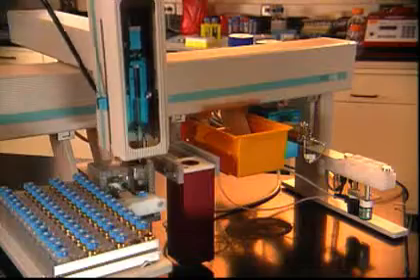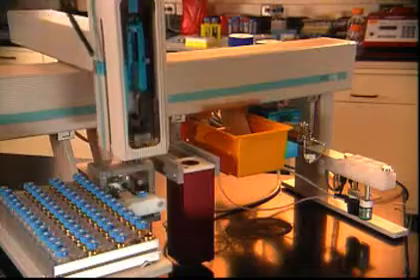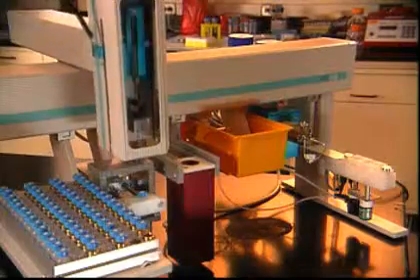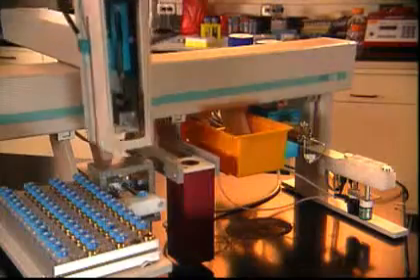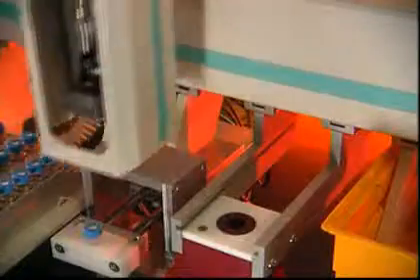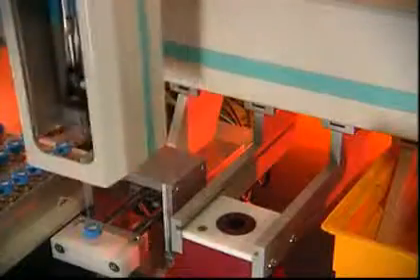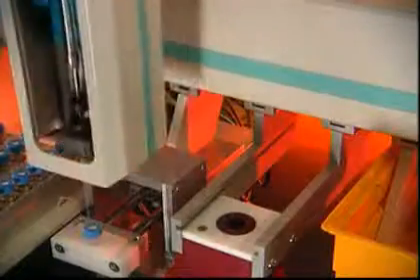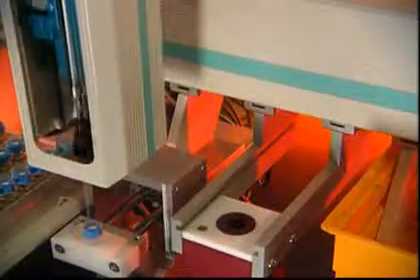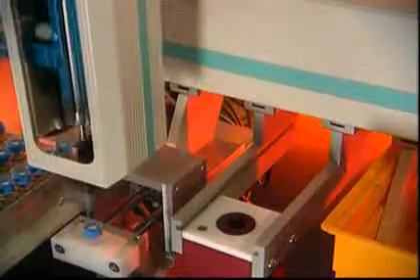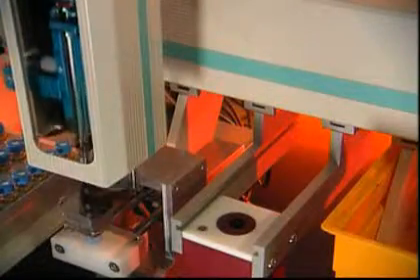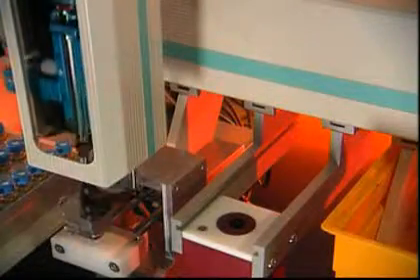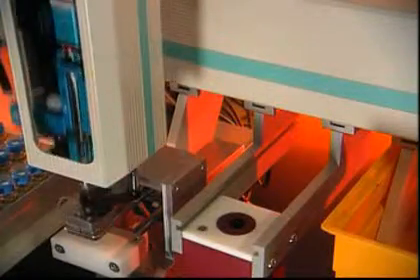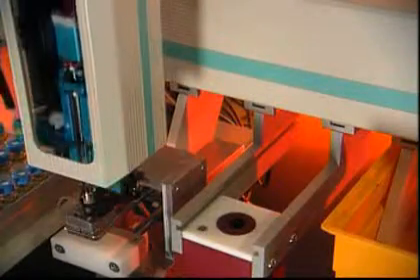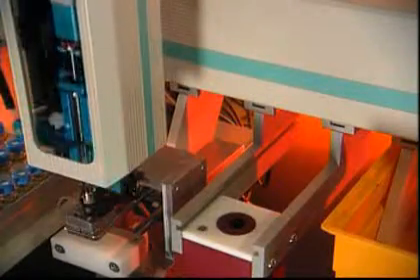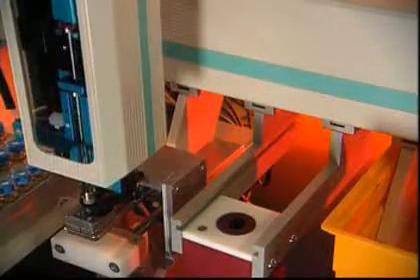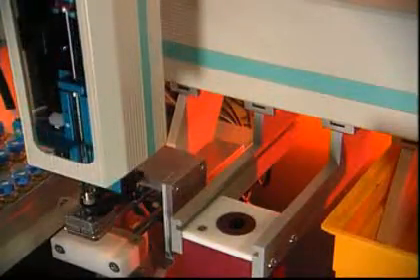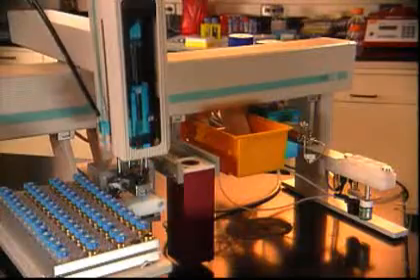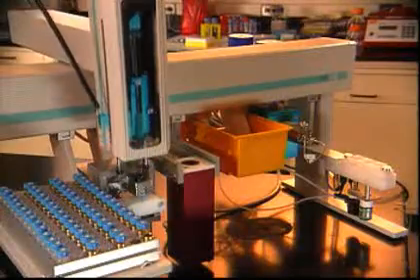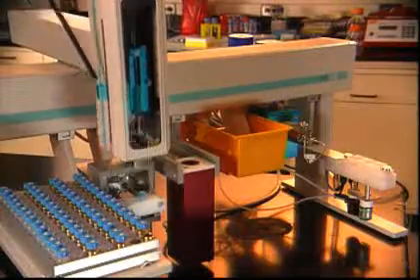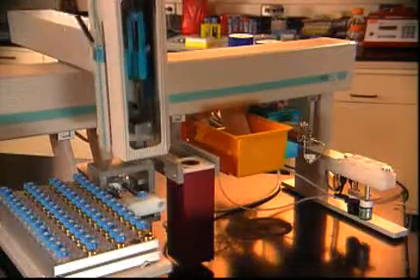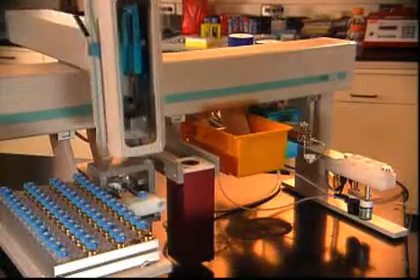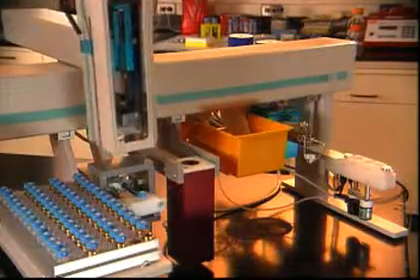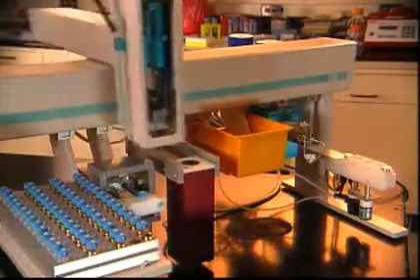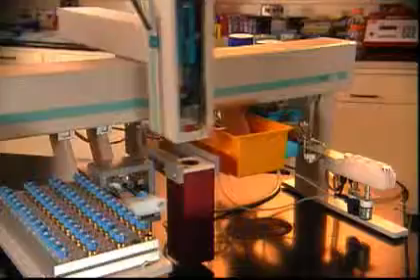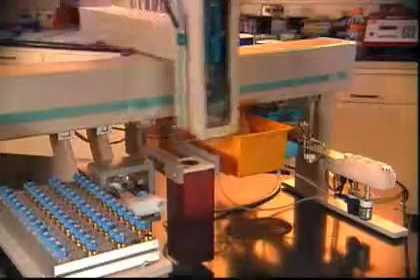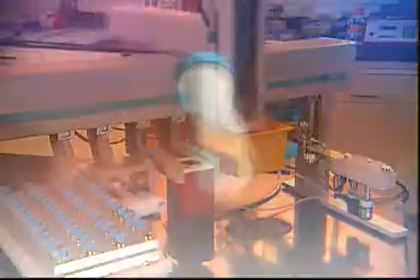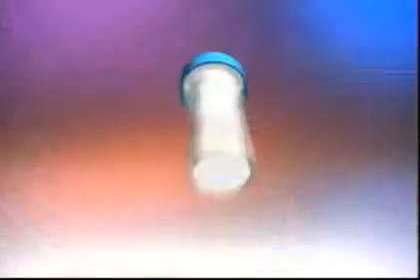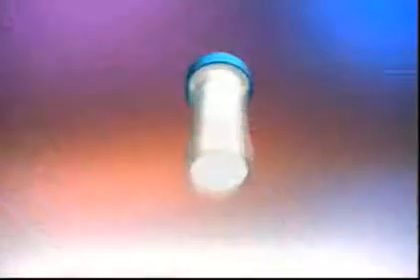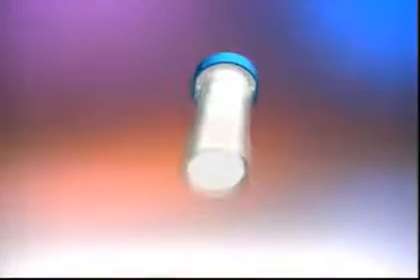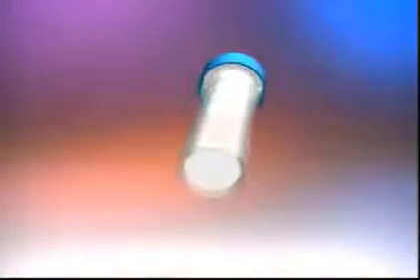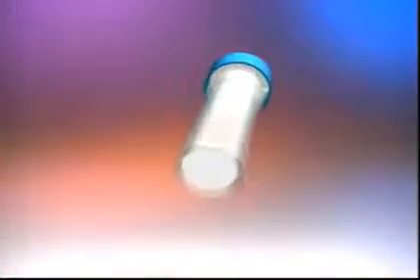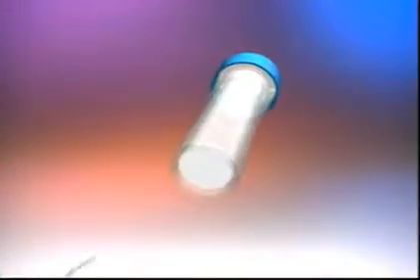Thousands of samples can be processed per day, reducing labor costs and improving workflow. Whatman Mini-UniPrep: the fastest and most convenient method for HPLC sample preparation.